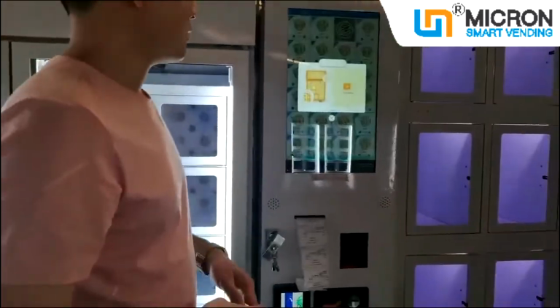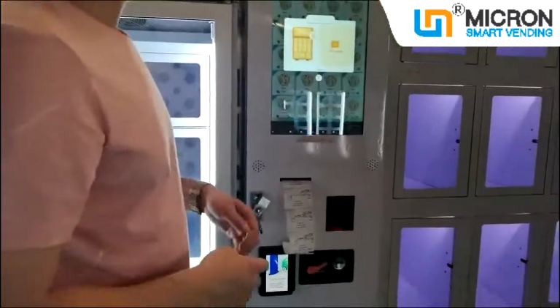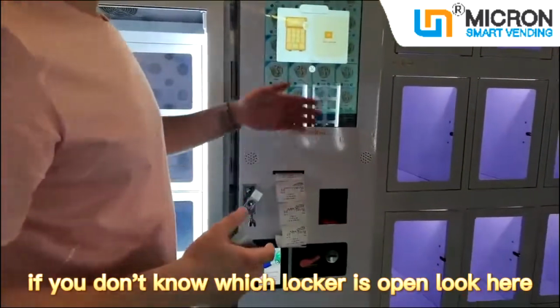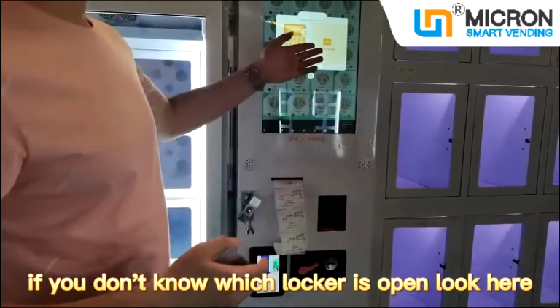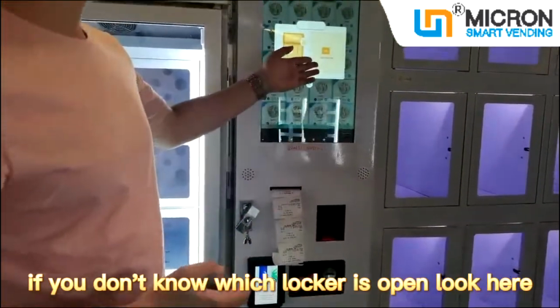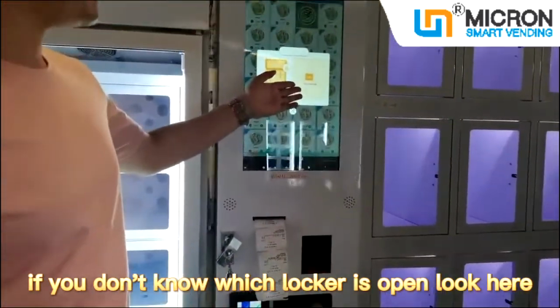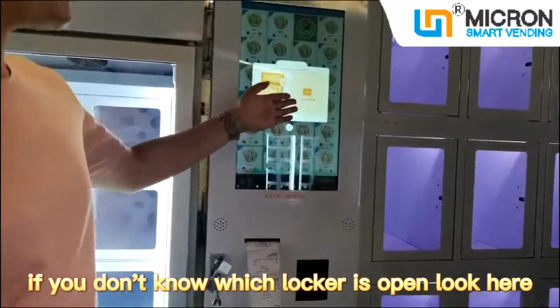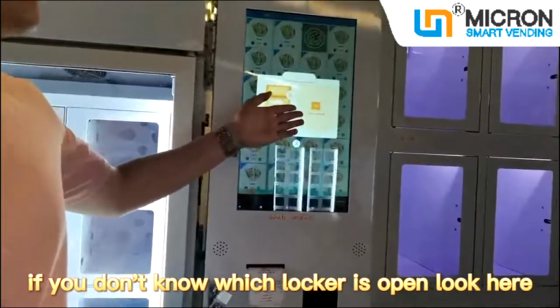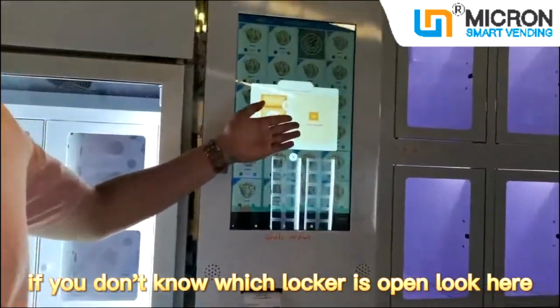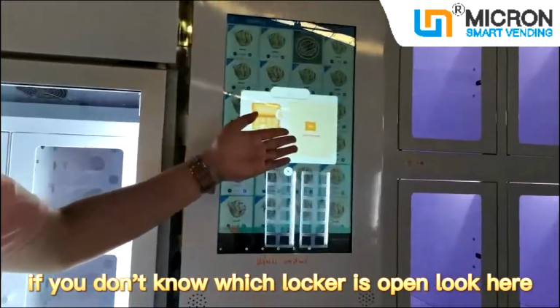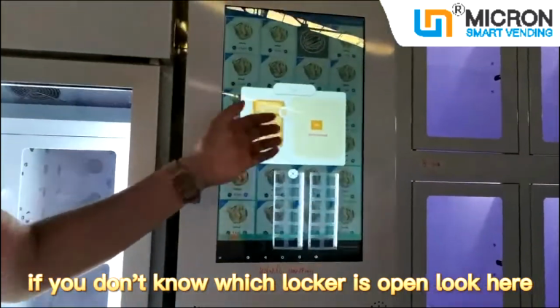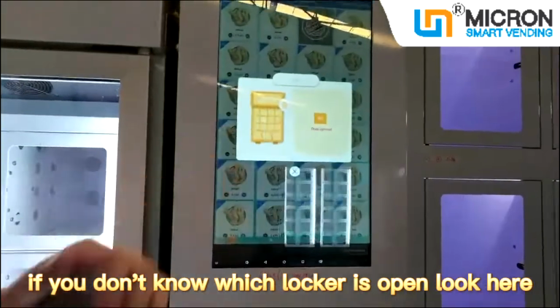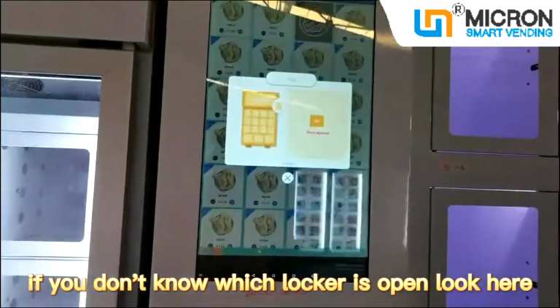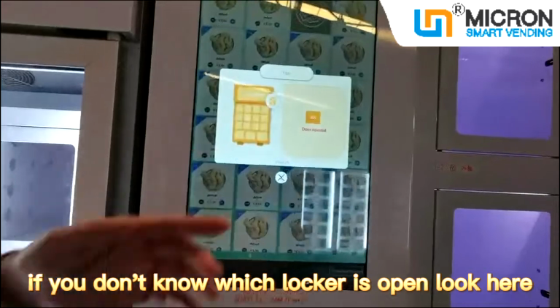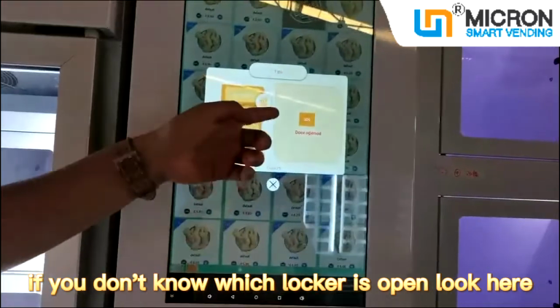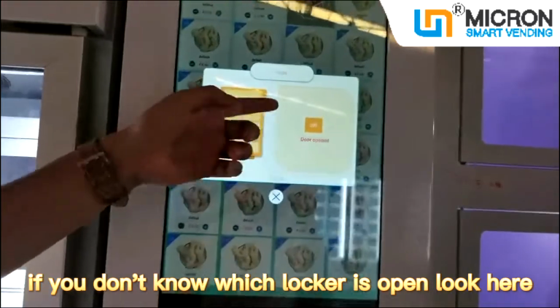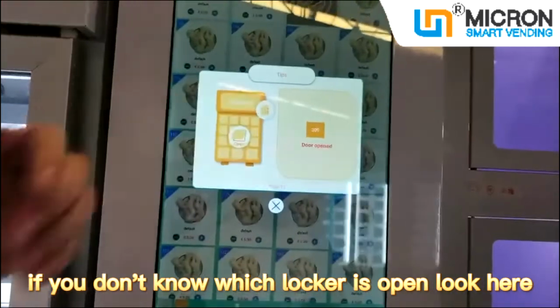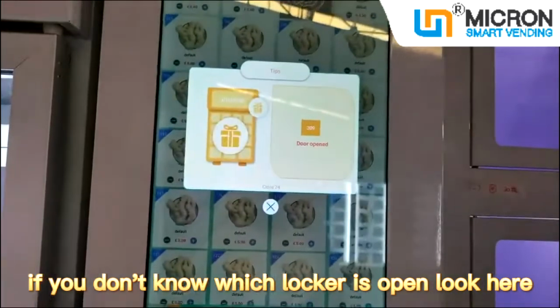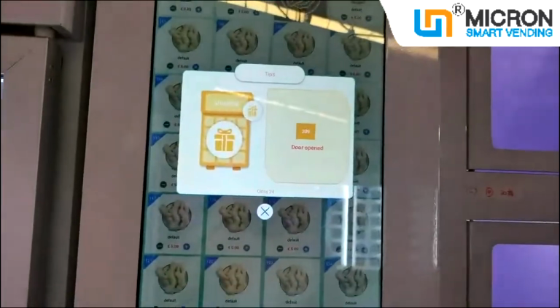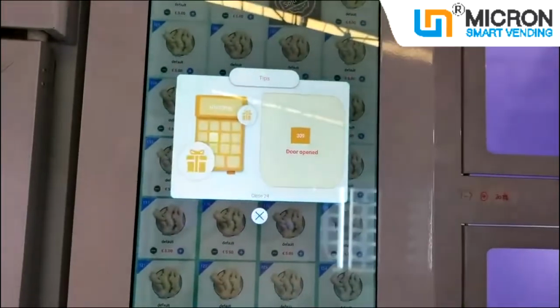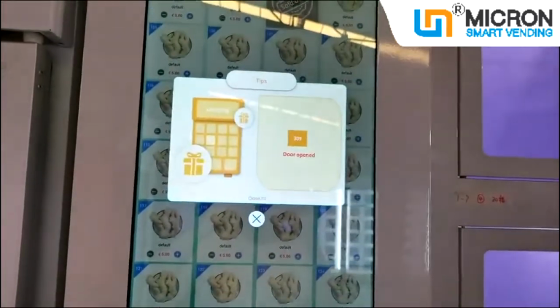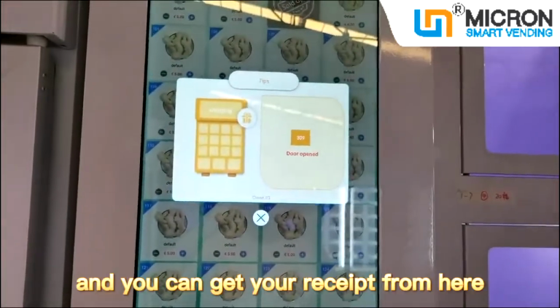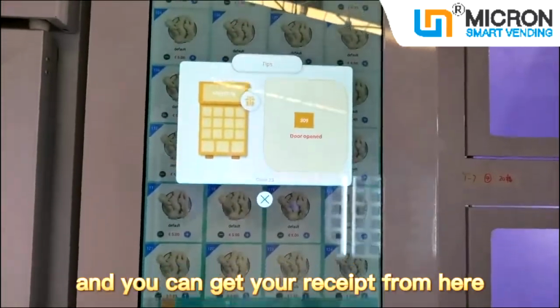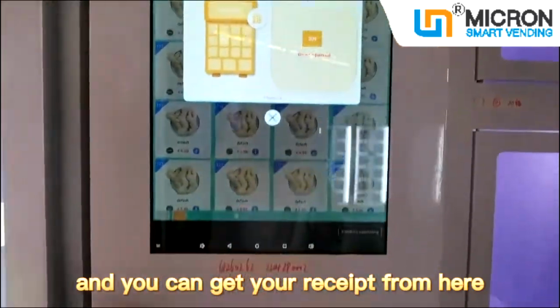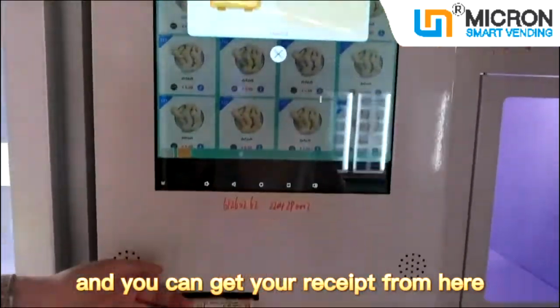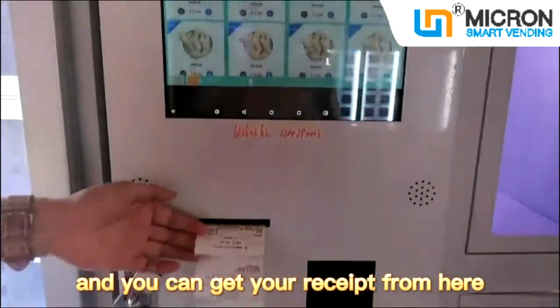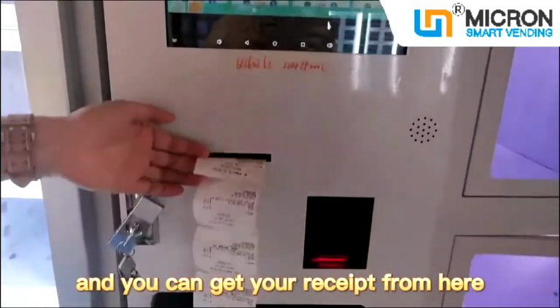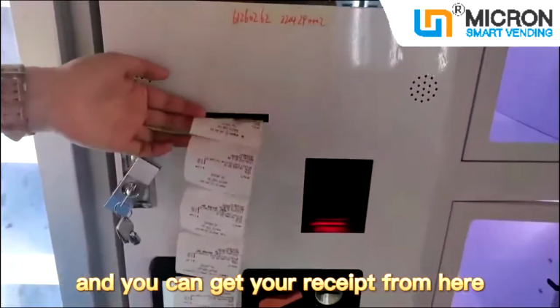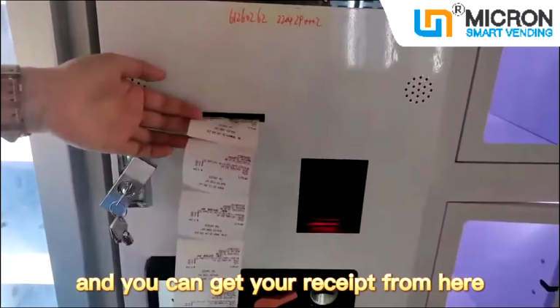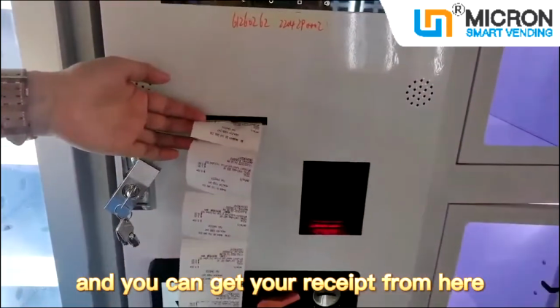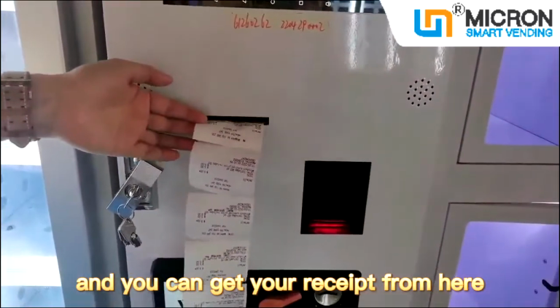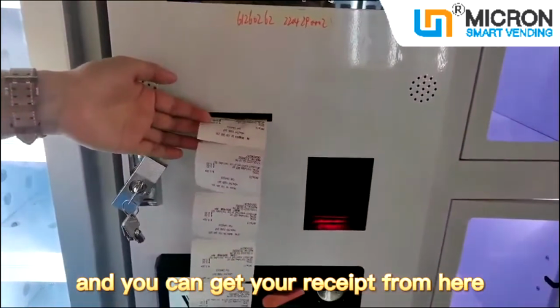If you don't know which locker is open, look at here. And you can get your receipt from here.